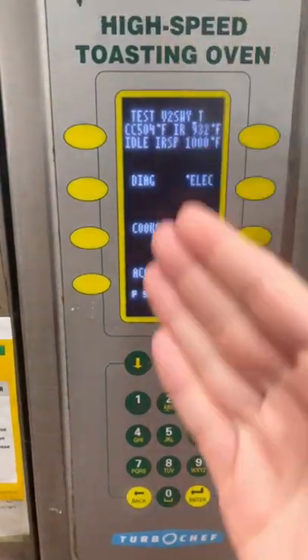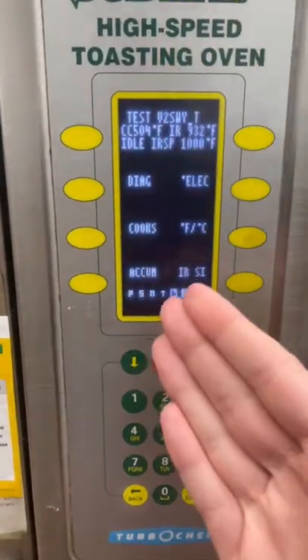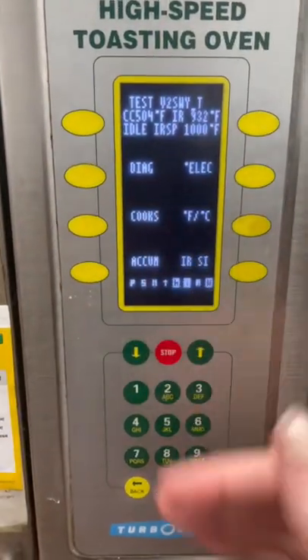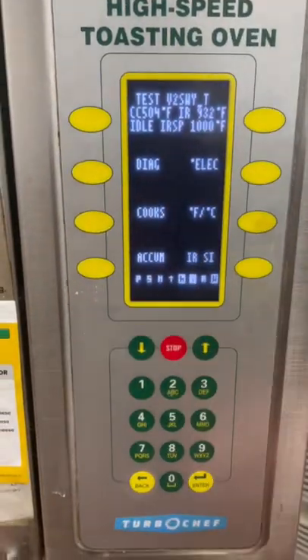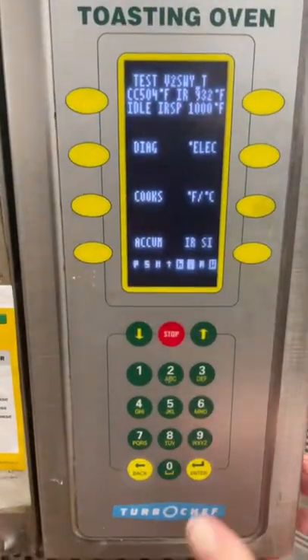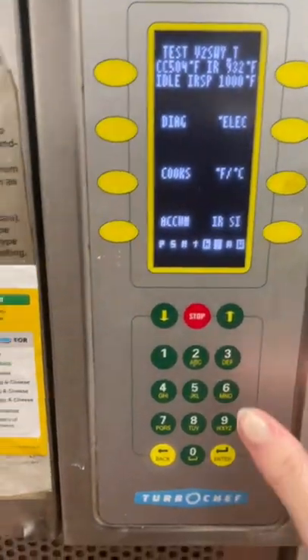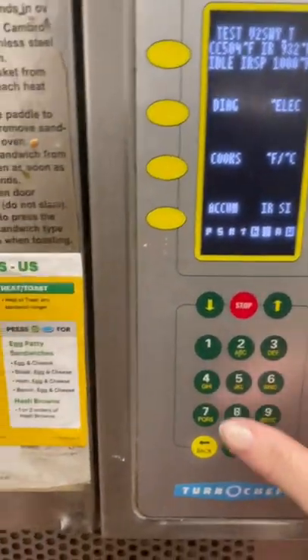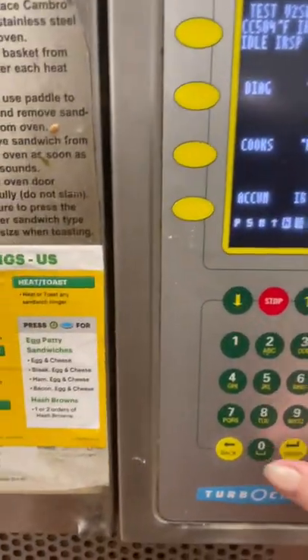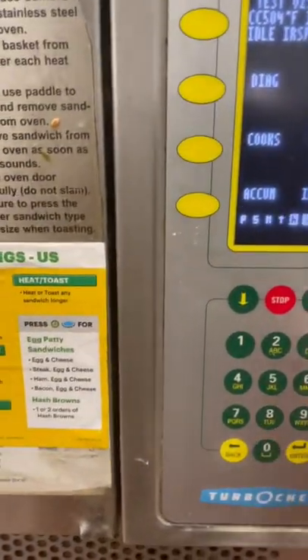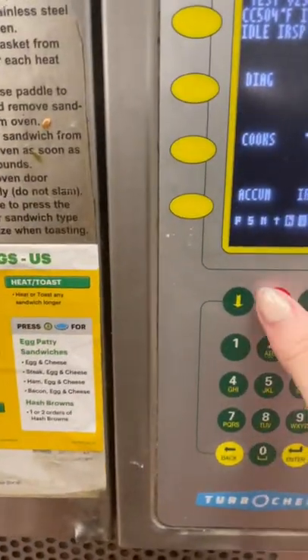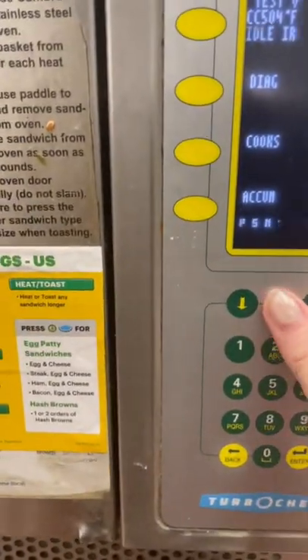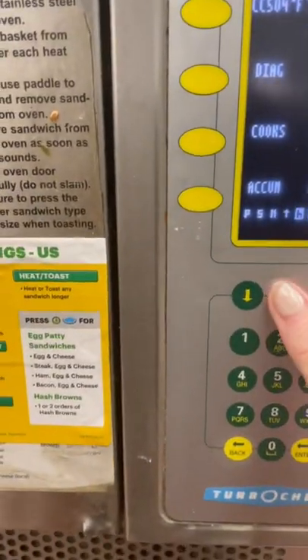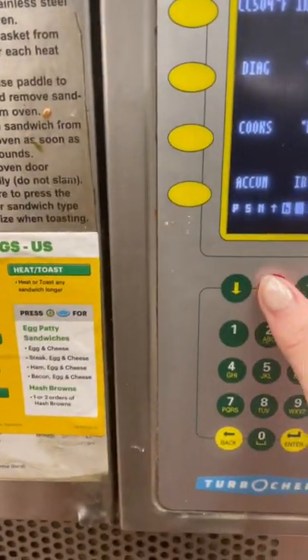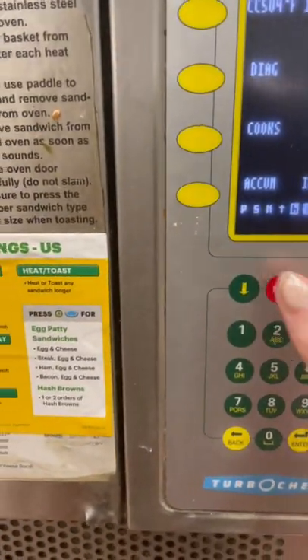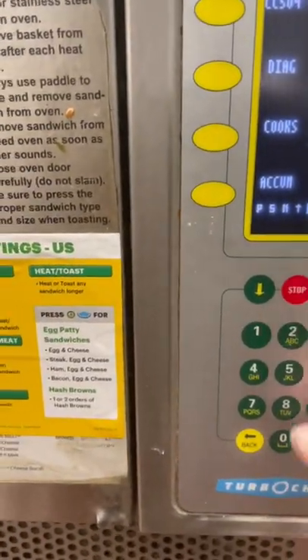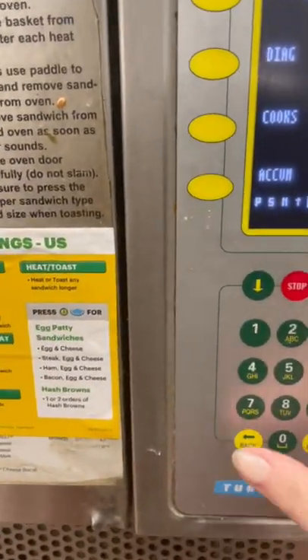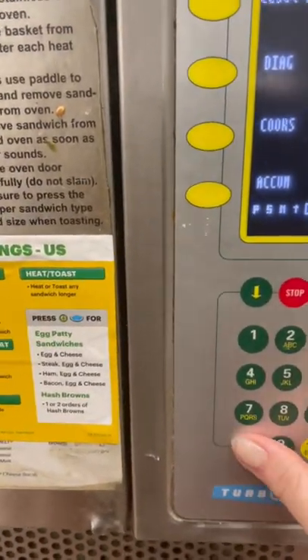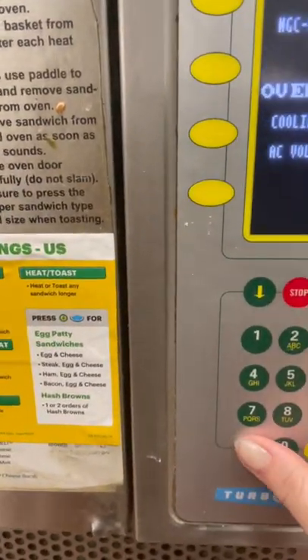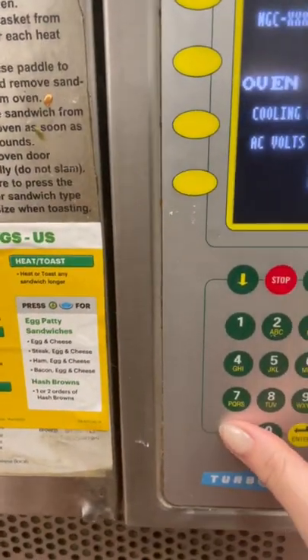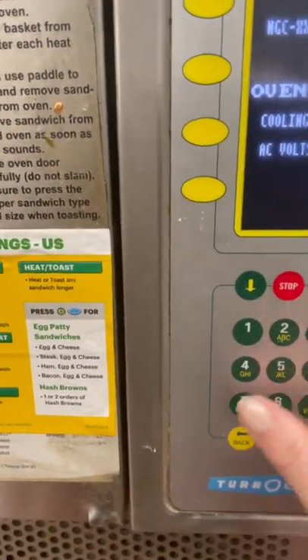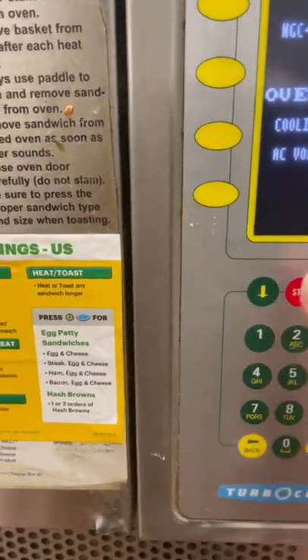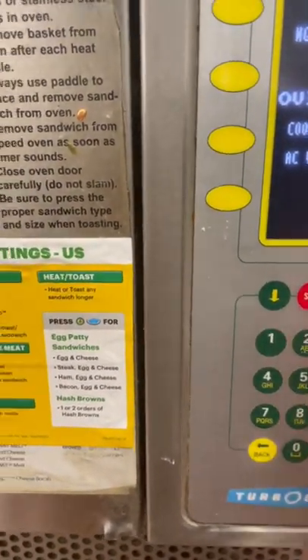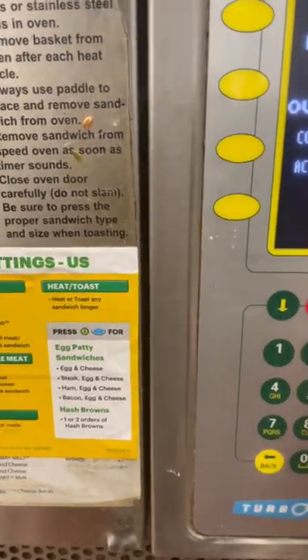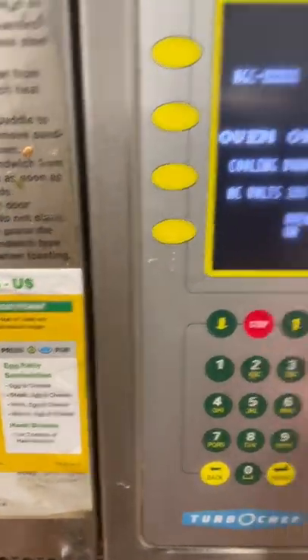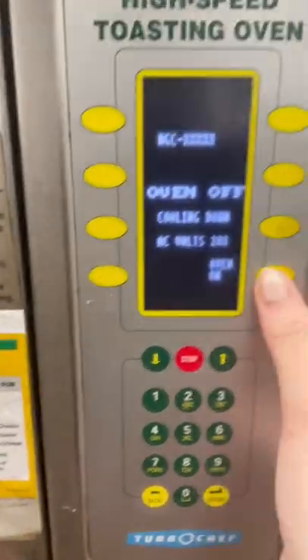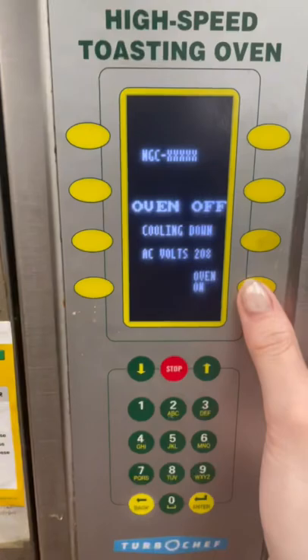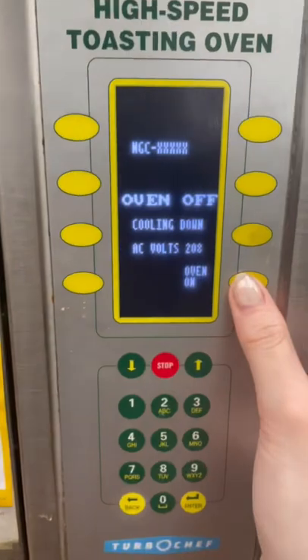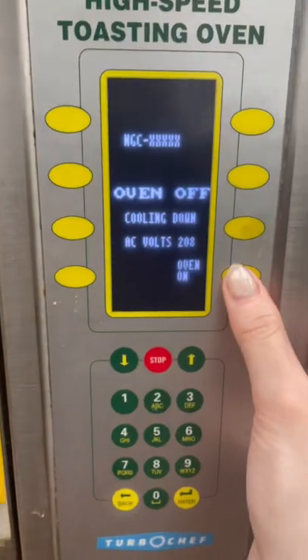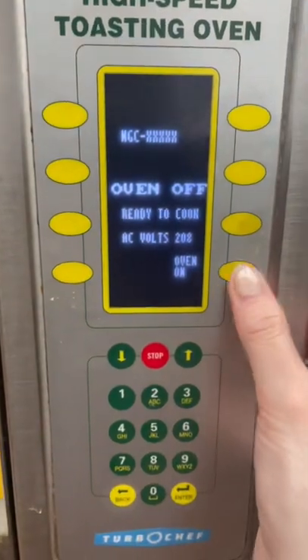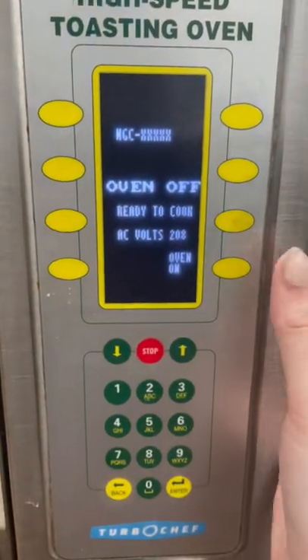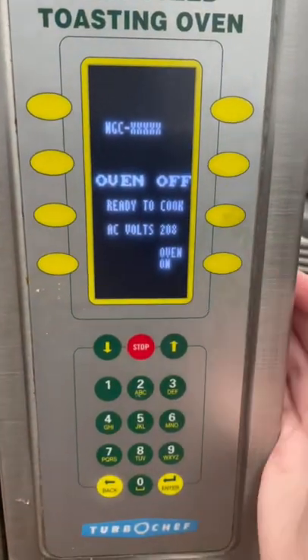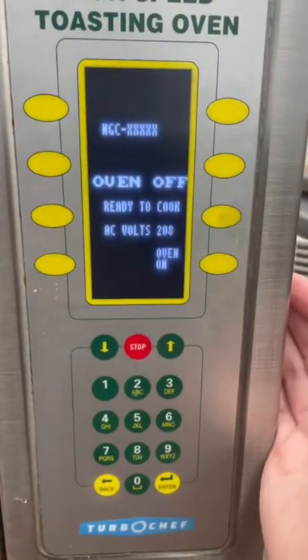It saves it, then you can go back and put the oven on.